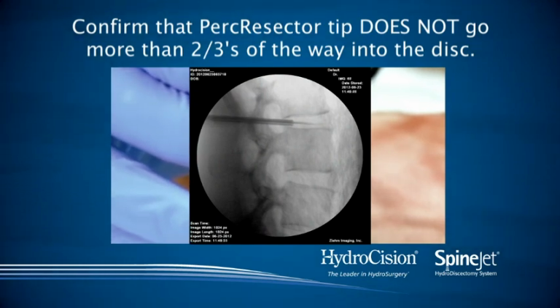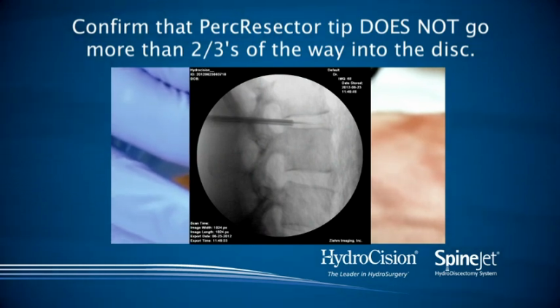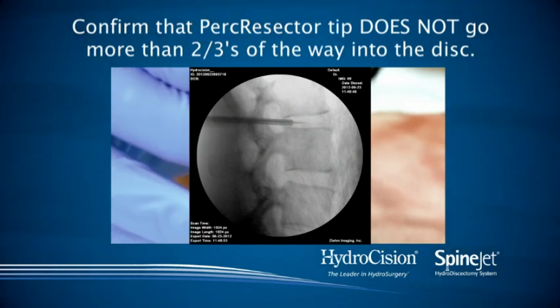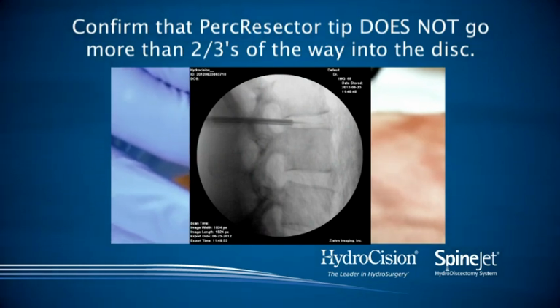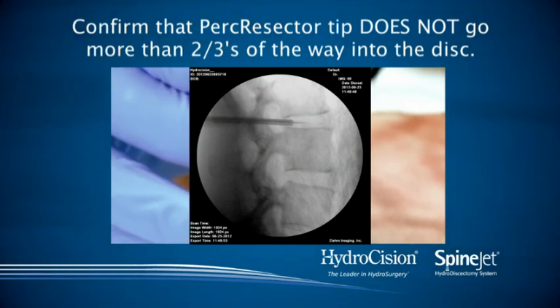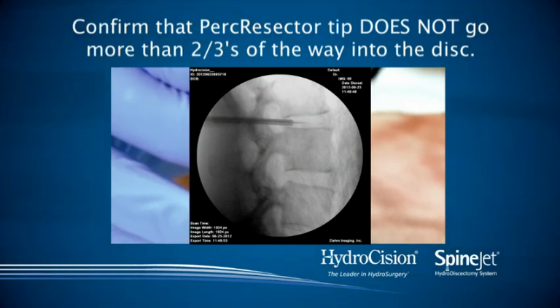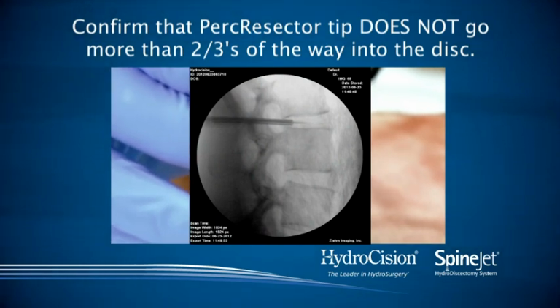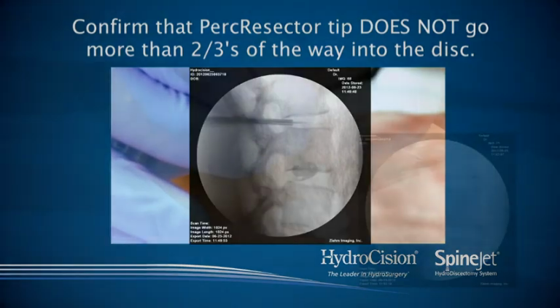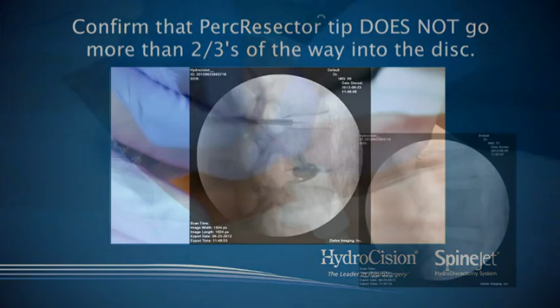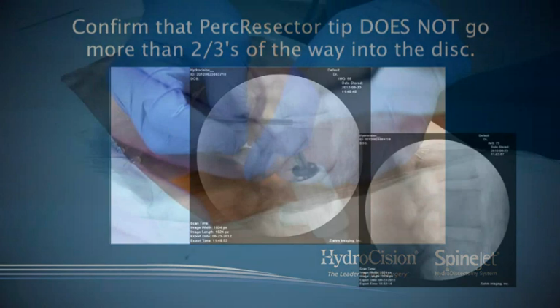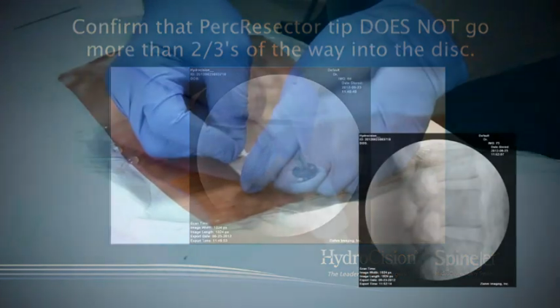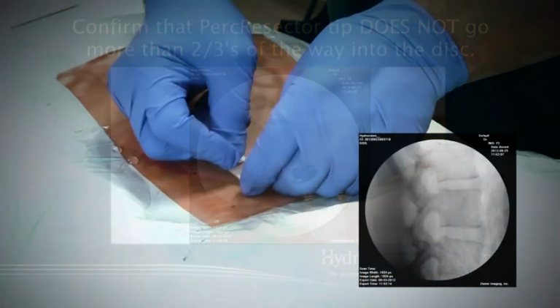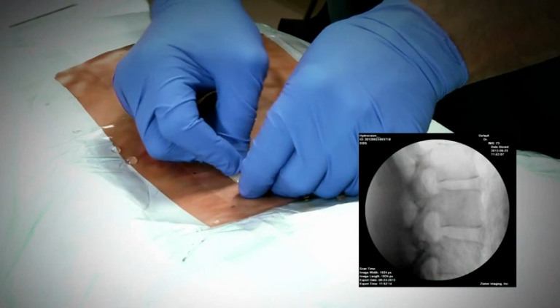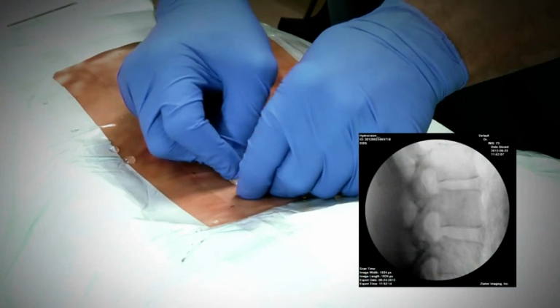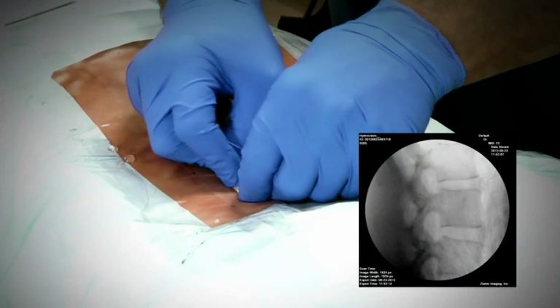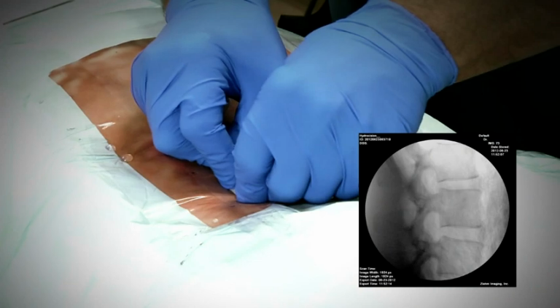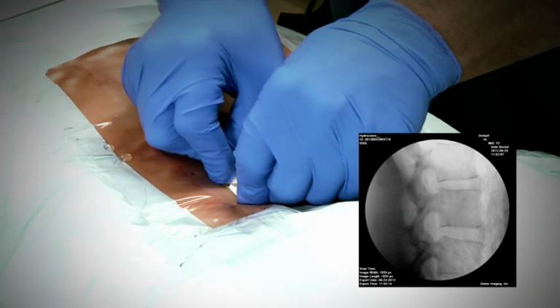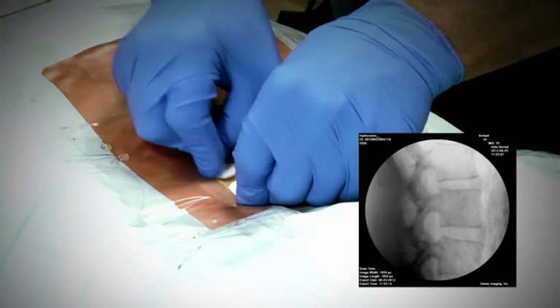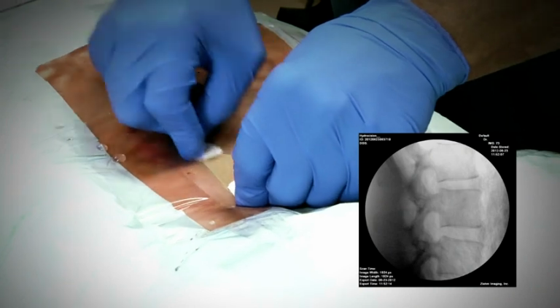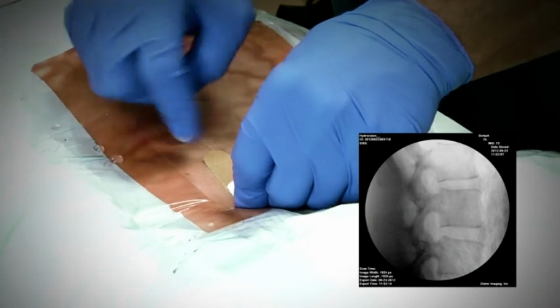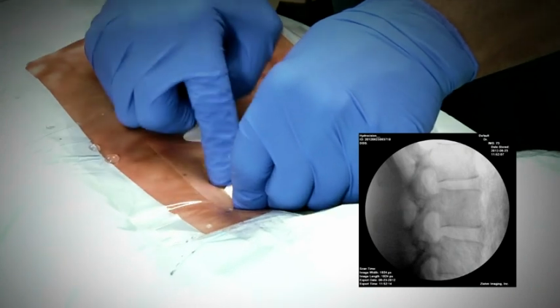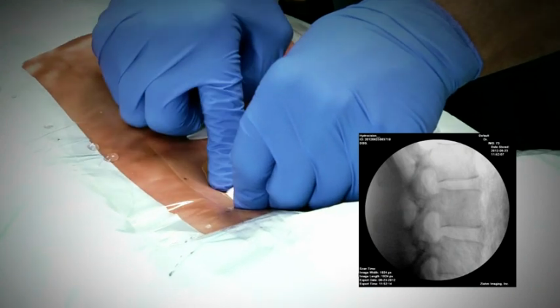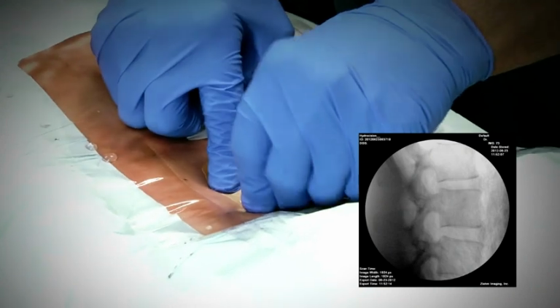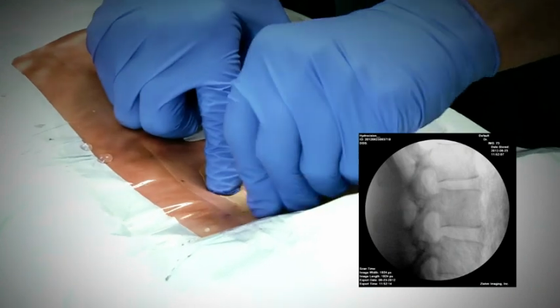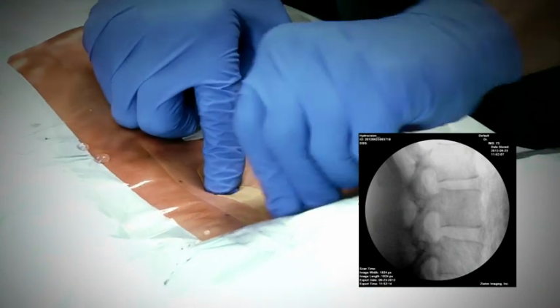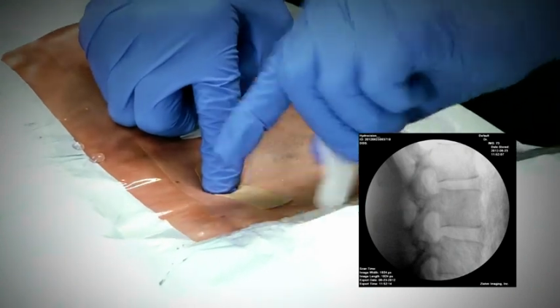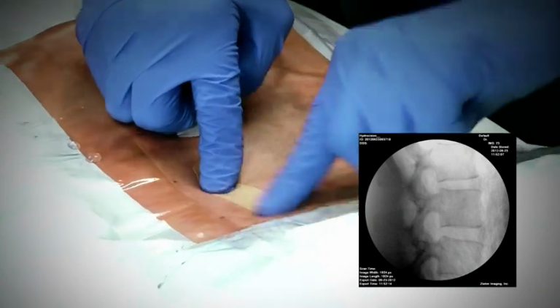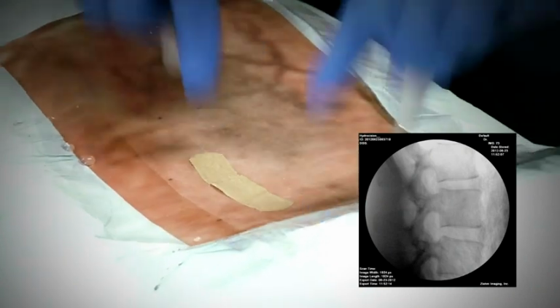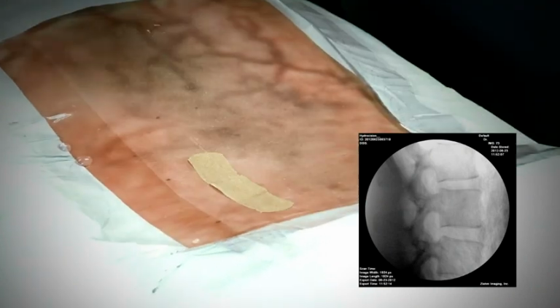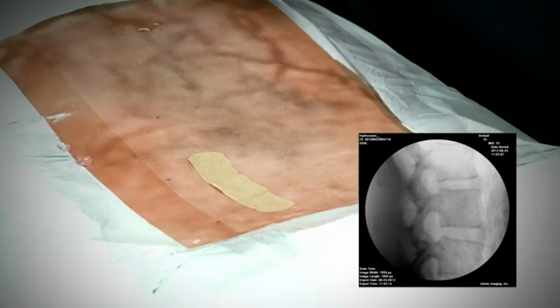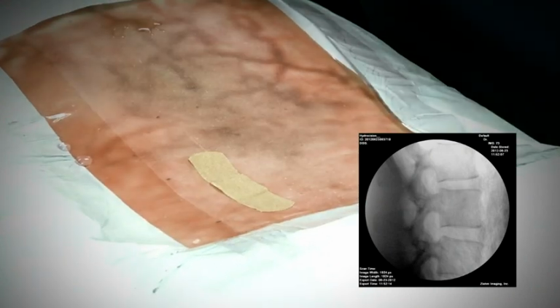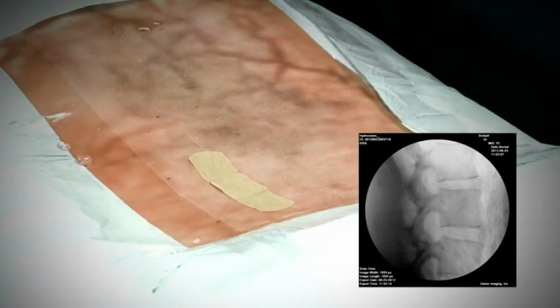The discectomy is now complete, and your patient is ready for post-procedure recovery.